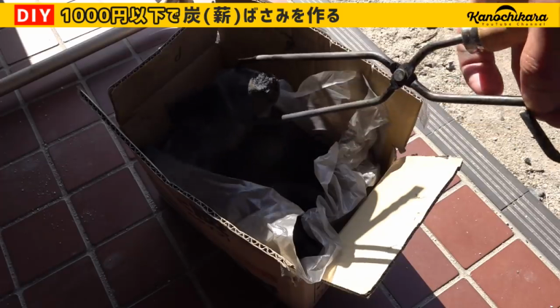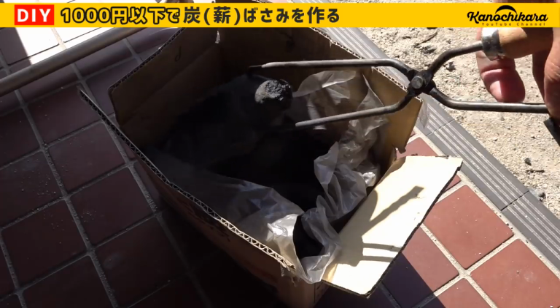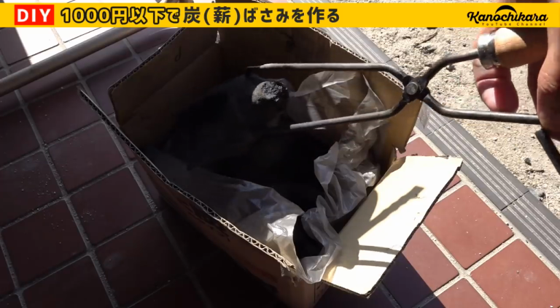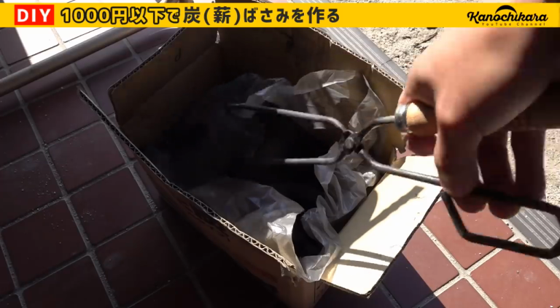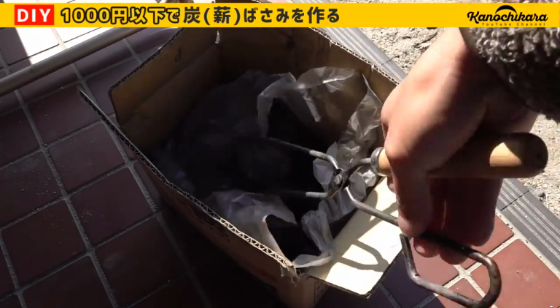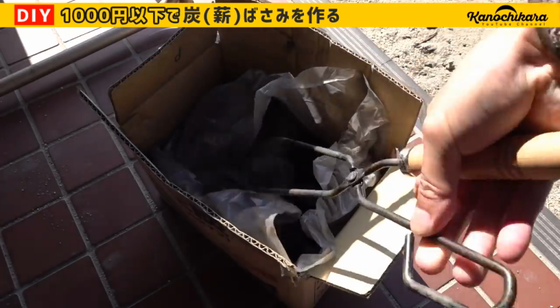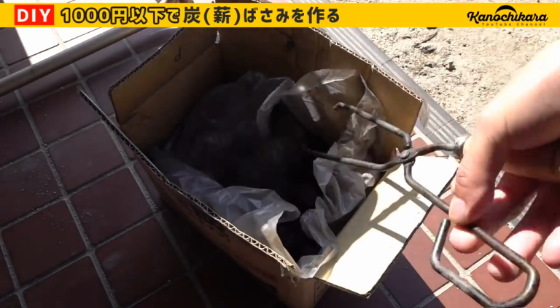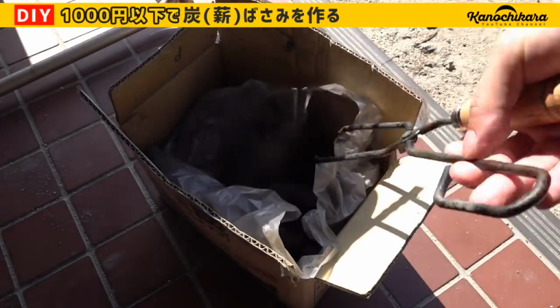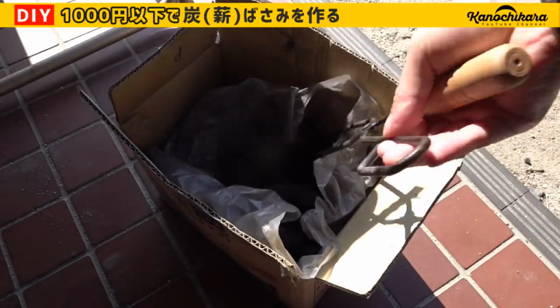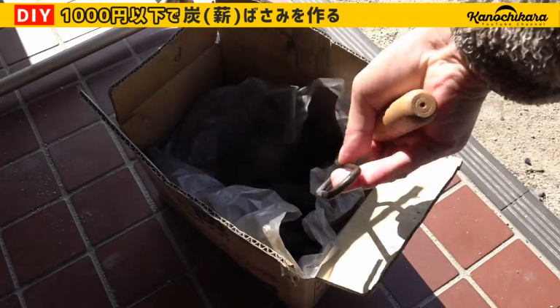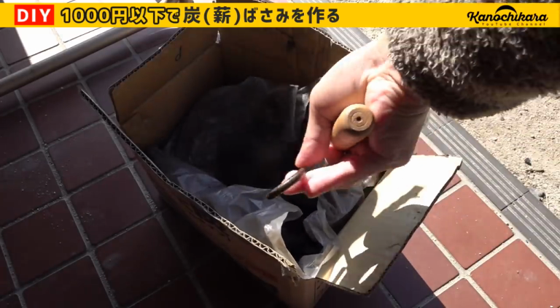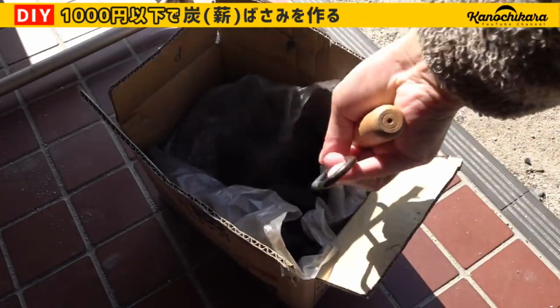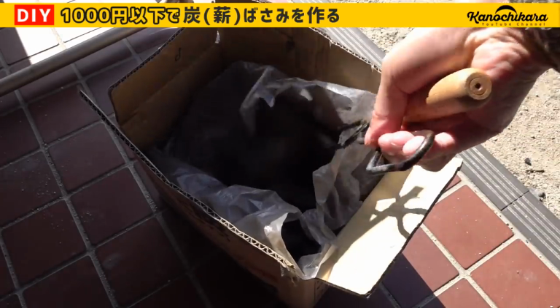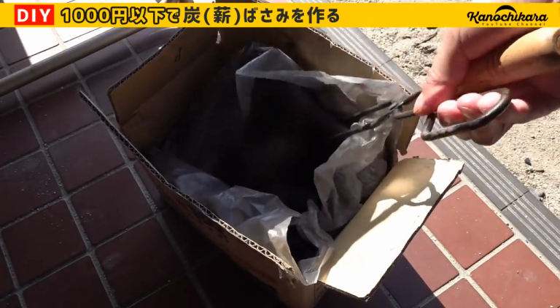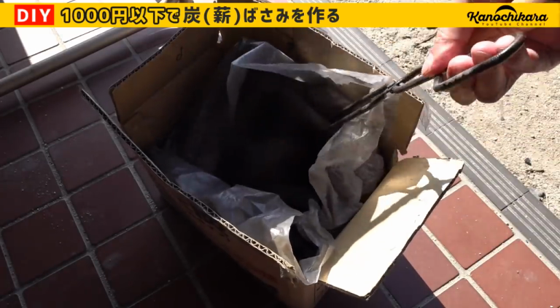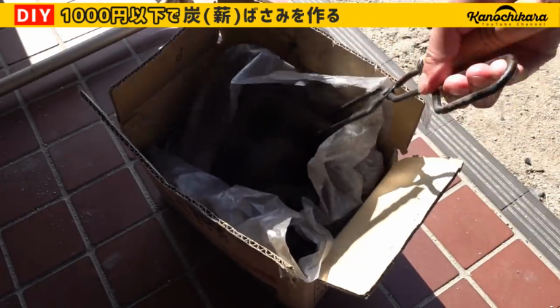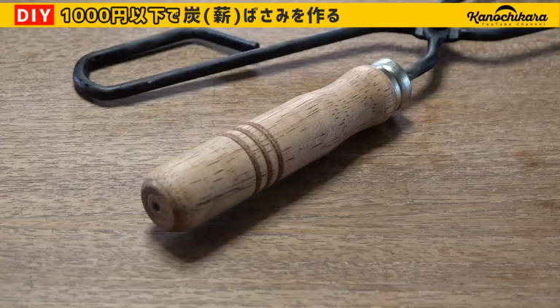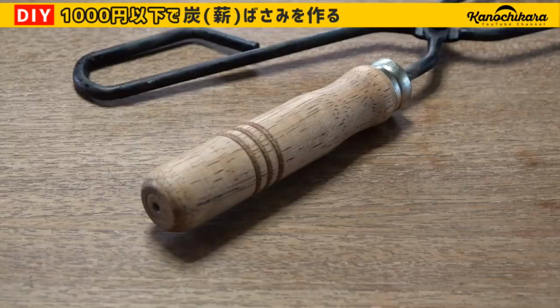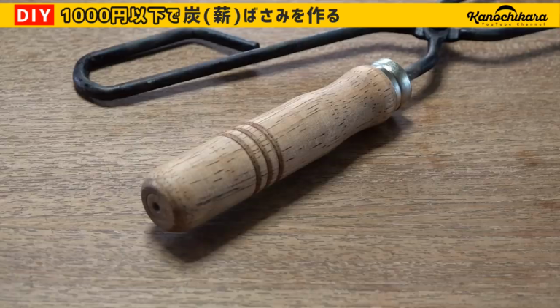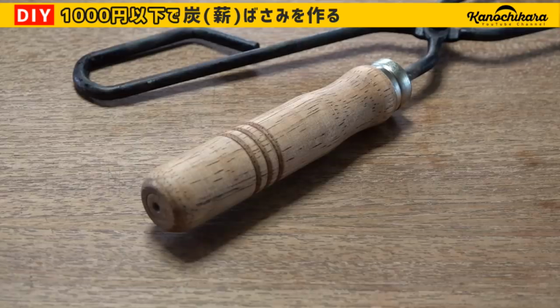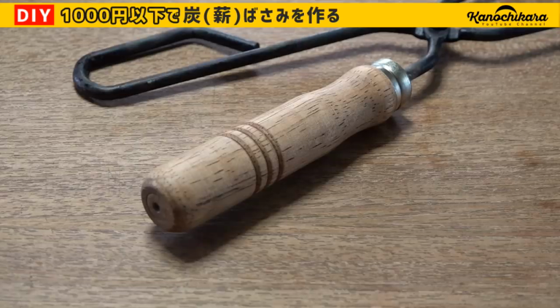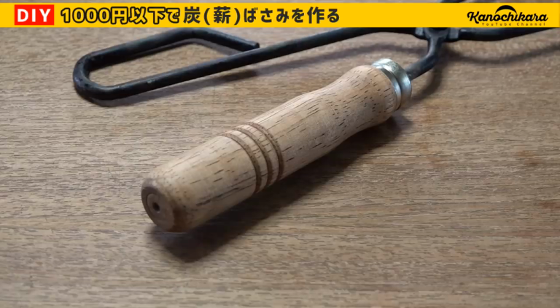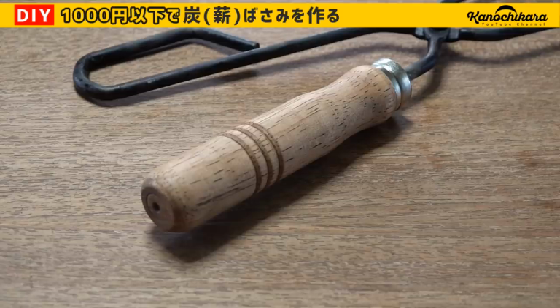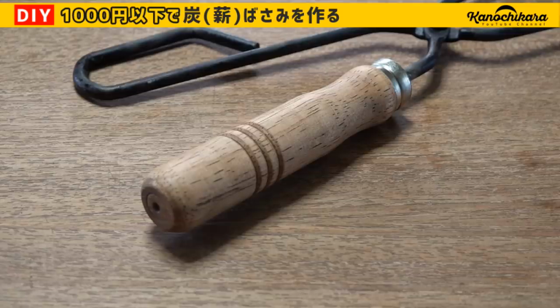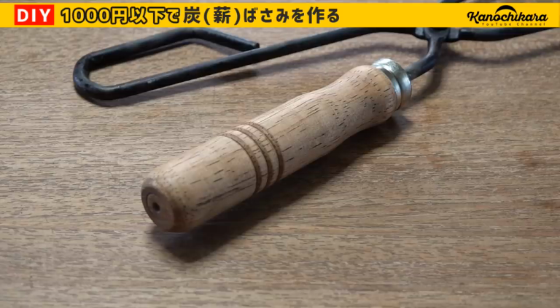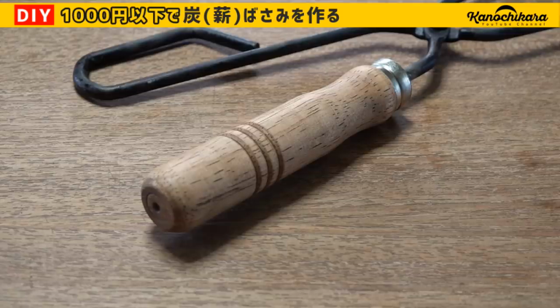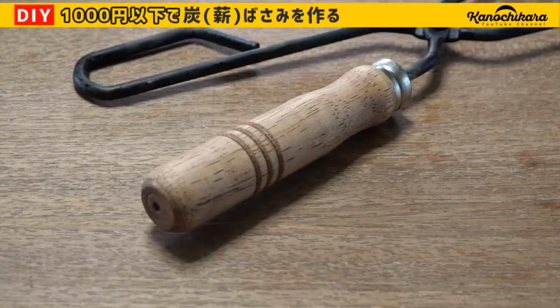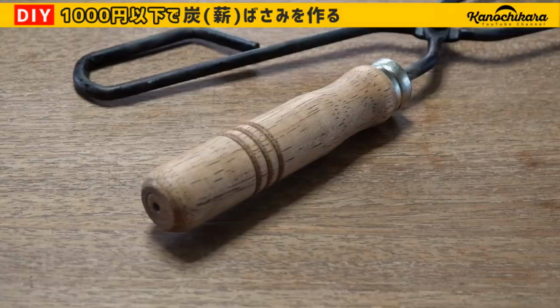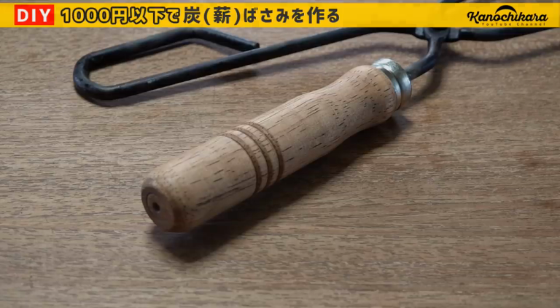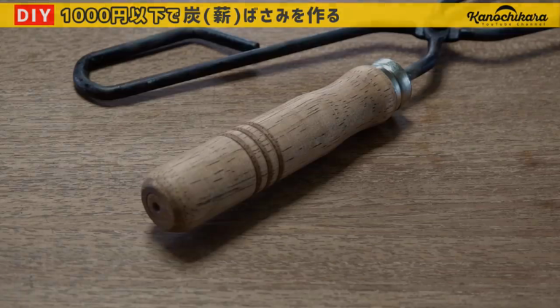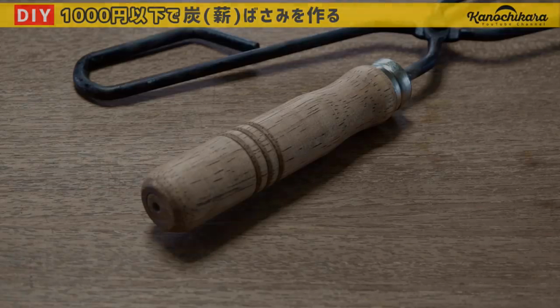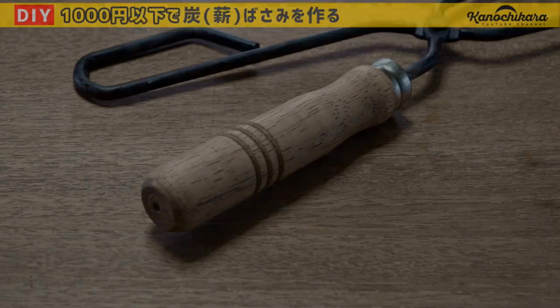ということで今回は巻きバサミ、巻きバサミというか墨バサミ、墨バサミをDIYで作ってみました。それでは。